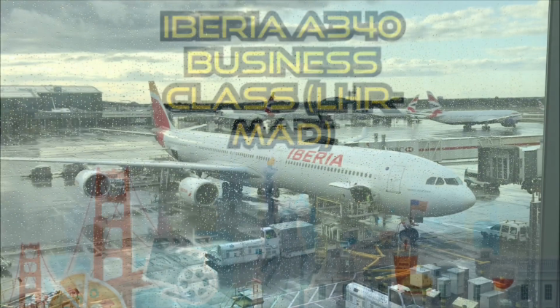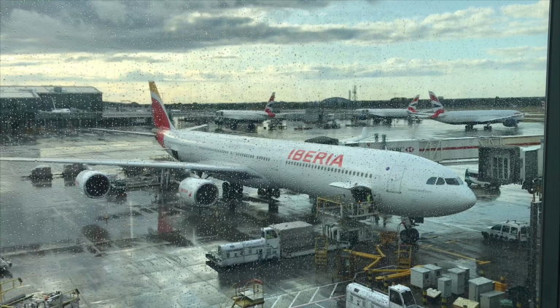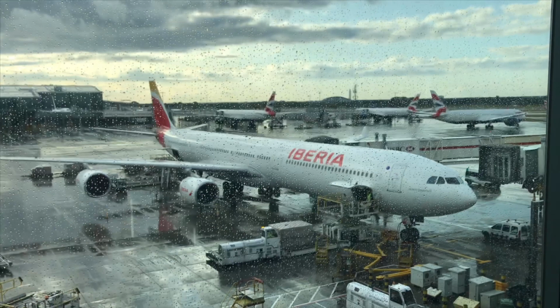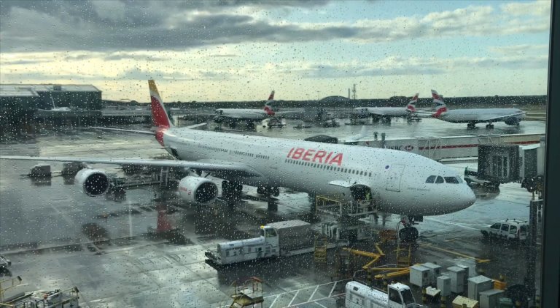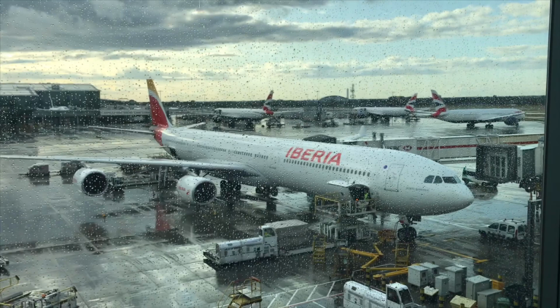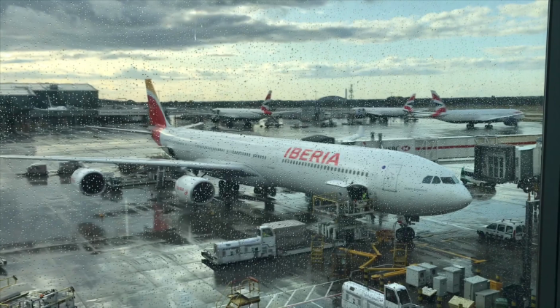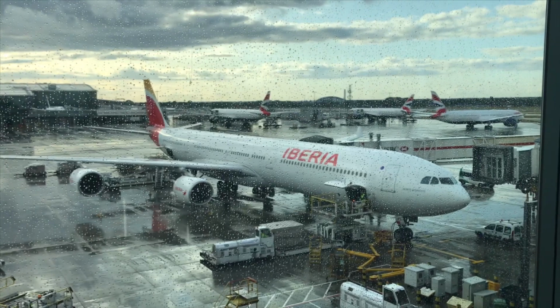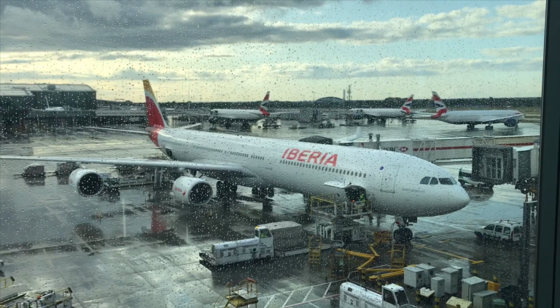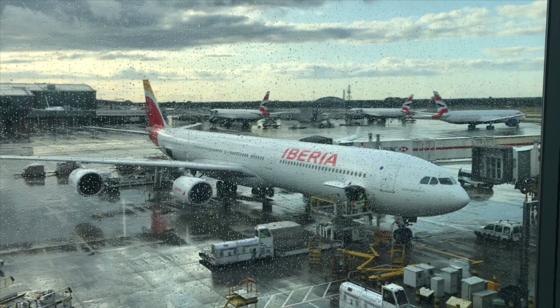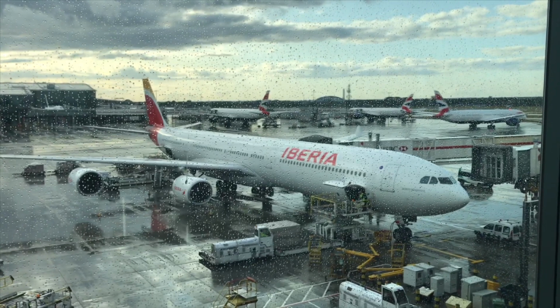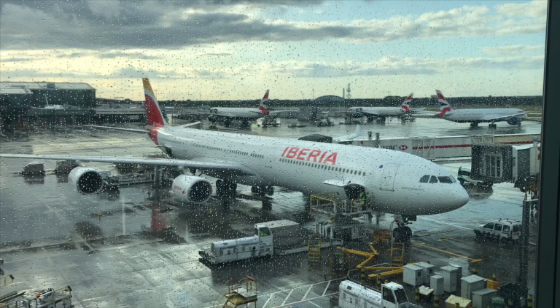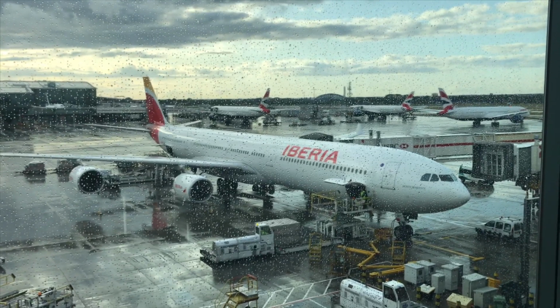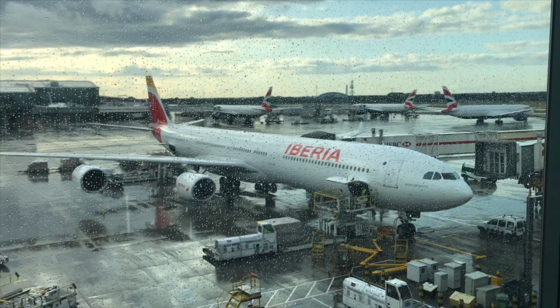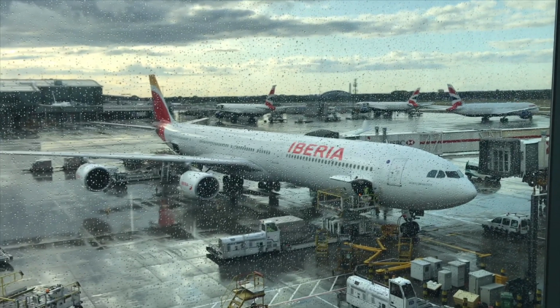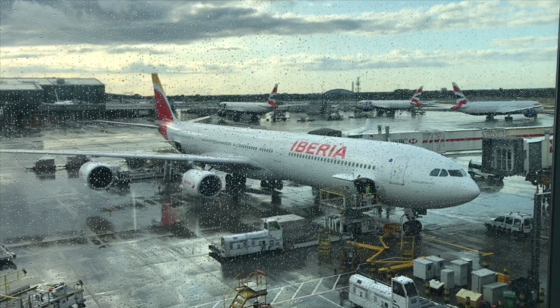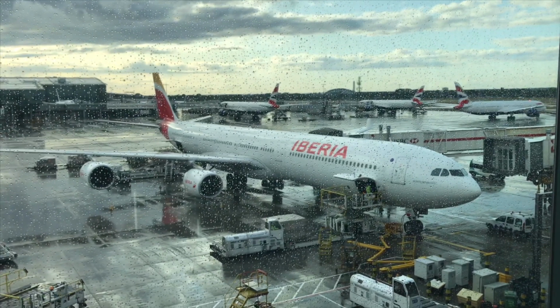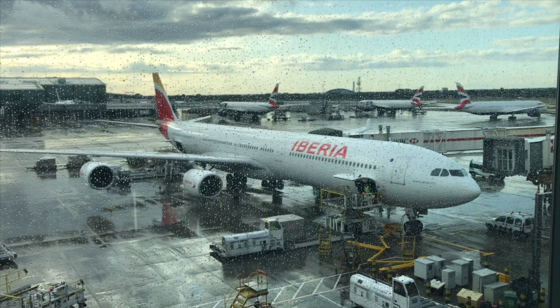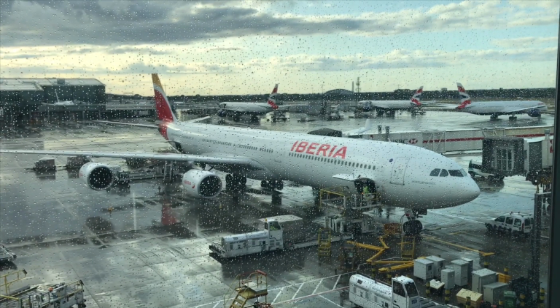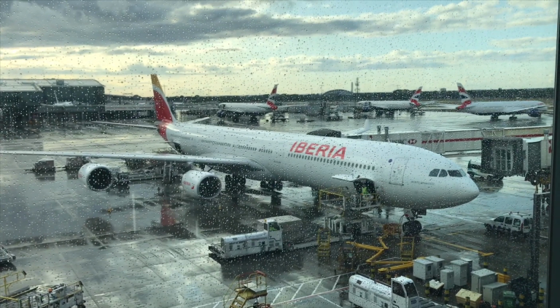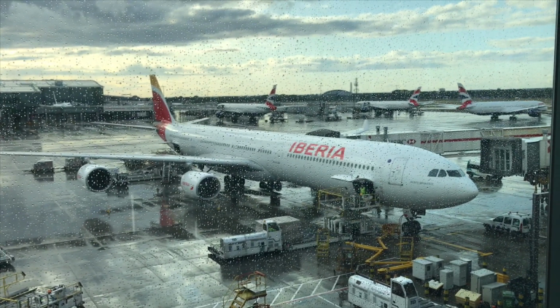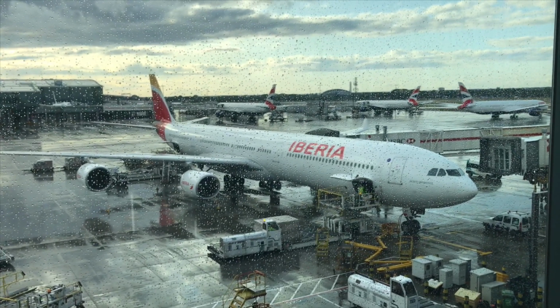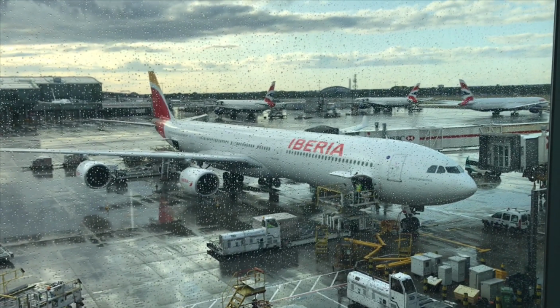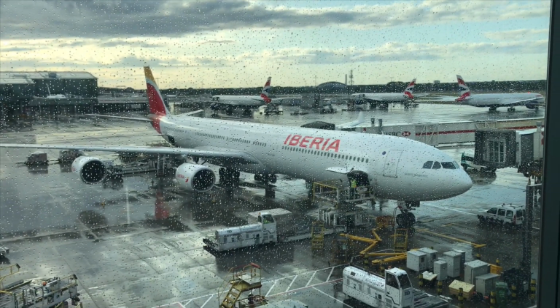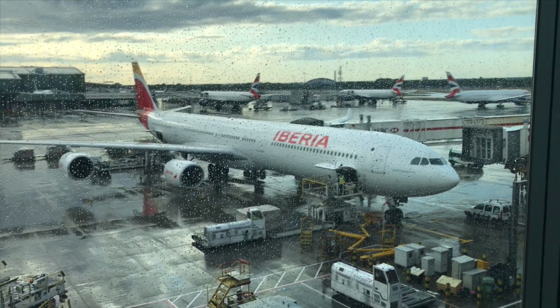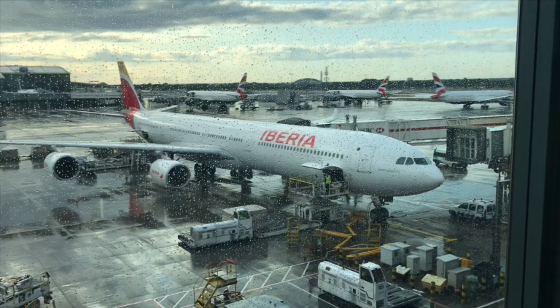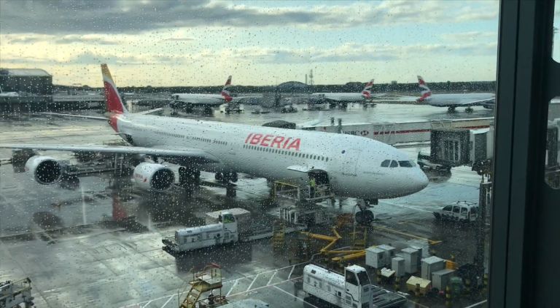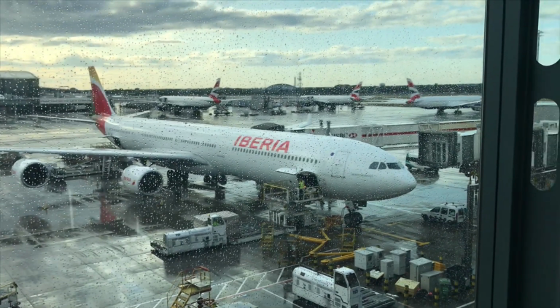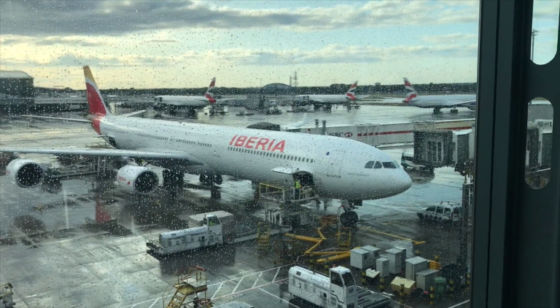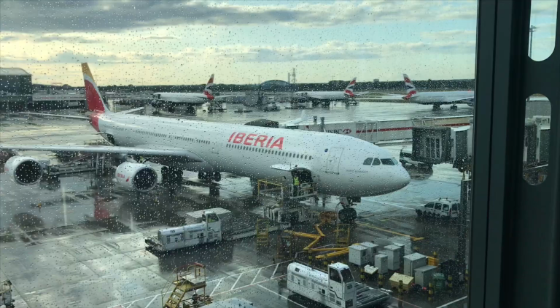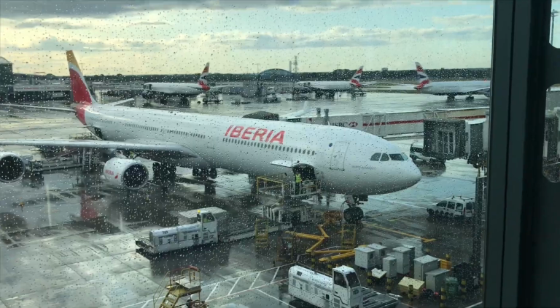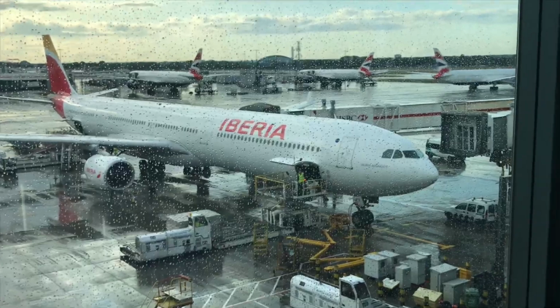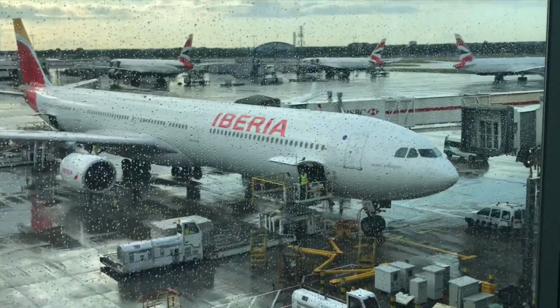Hi and welcome back to another video. In today's video we're taking the Iberia A340 business class from London to Madrid.